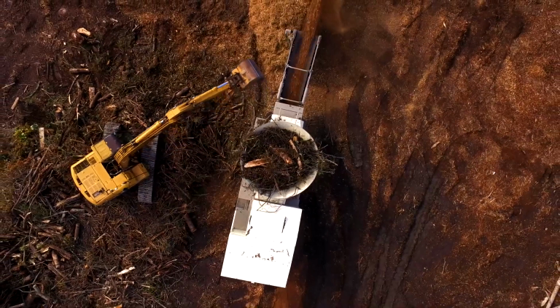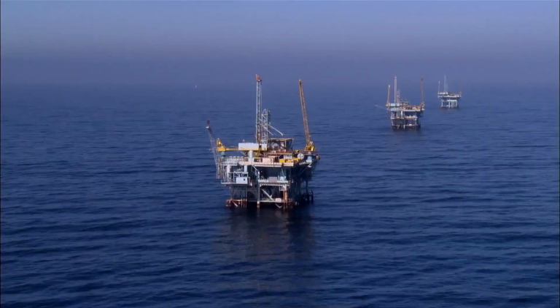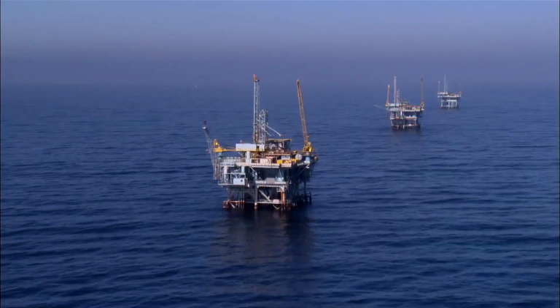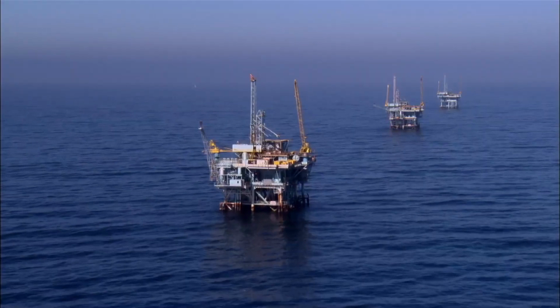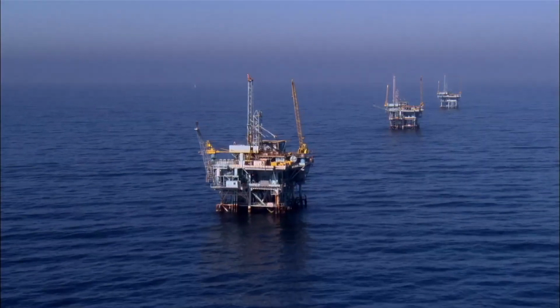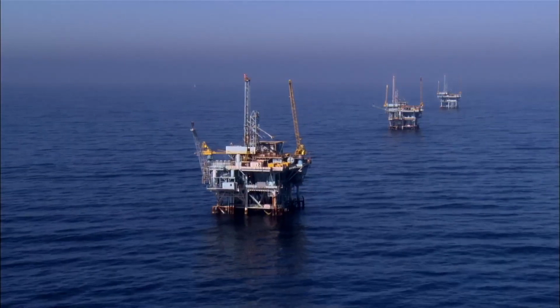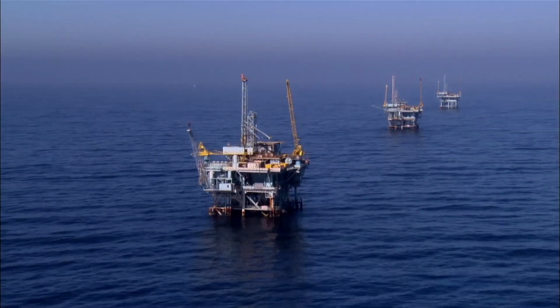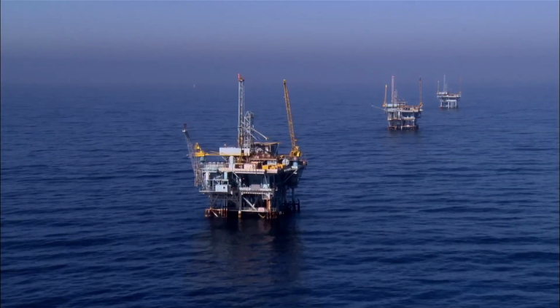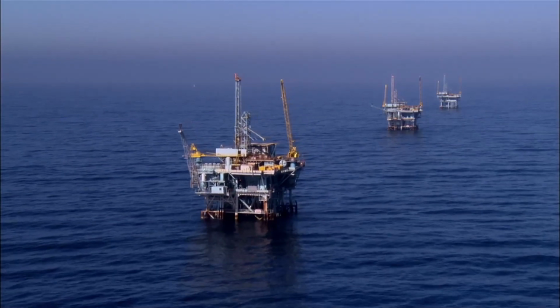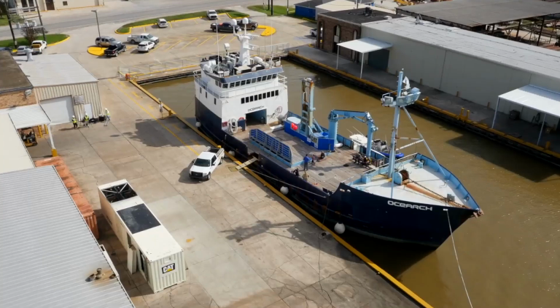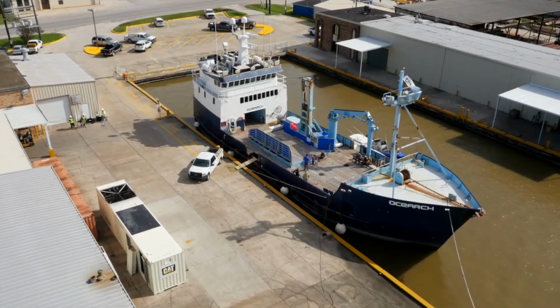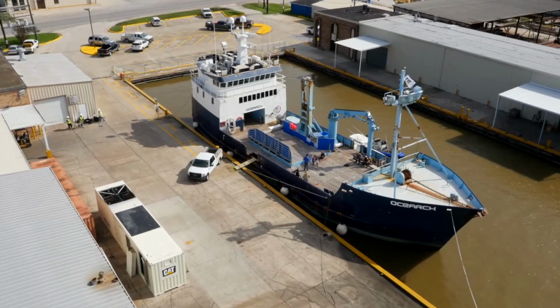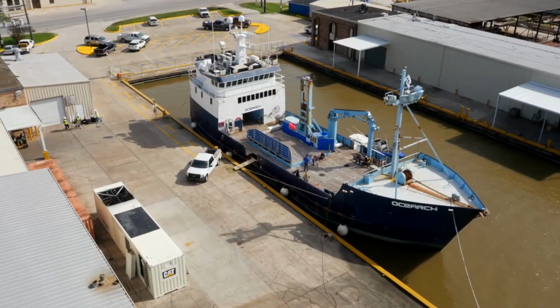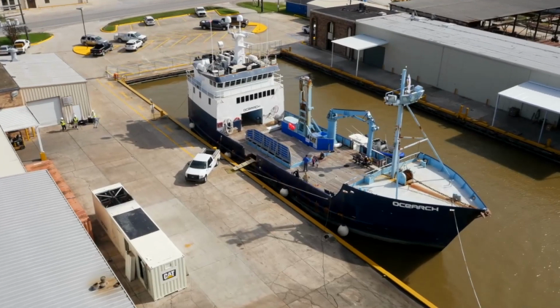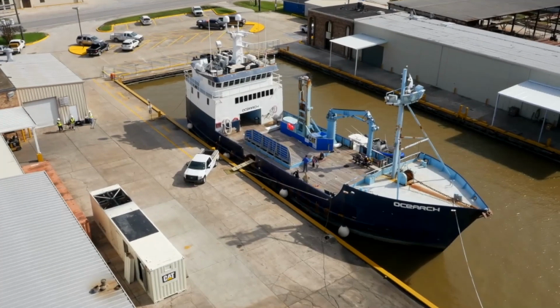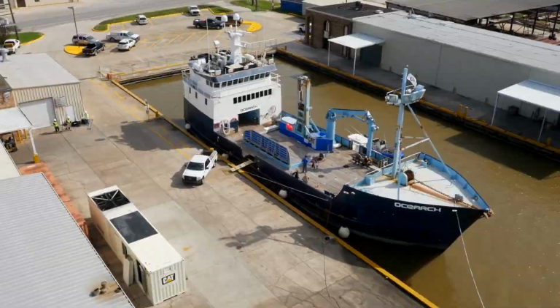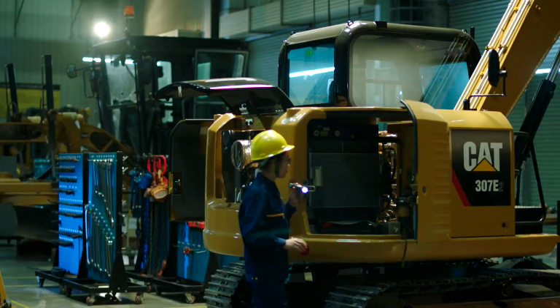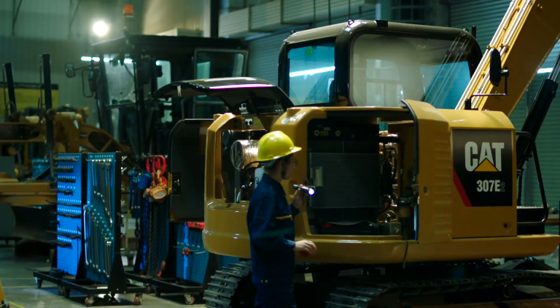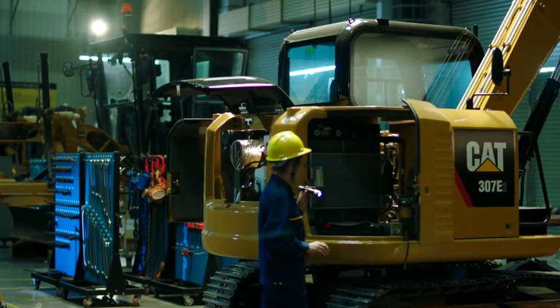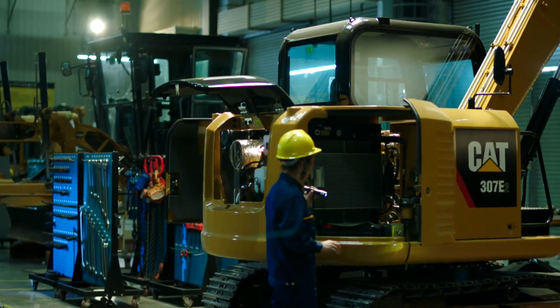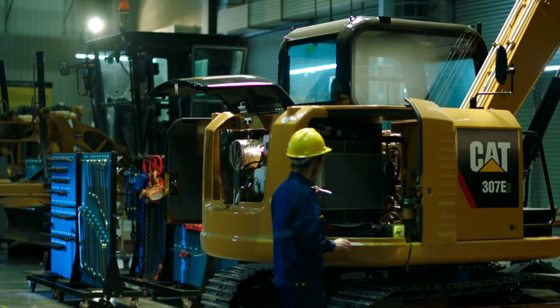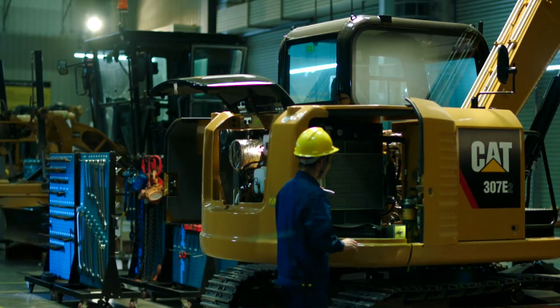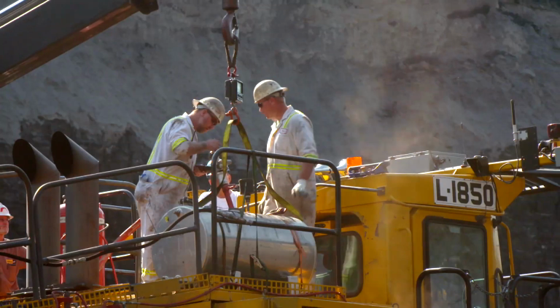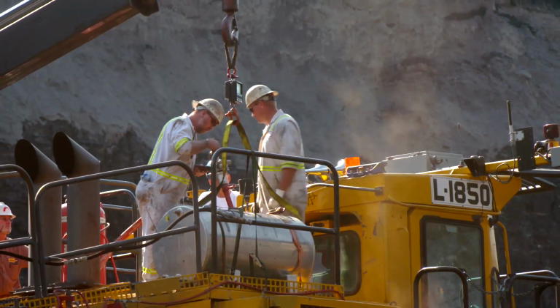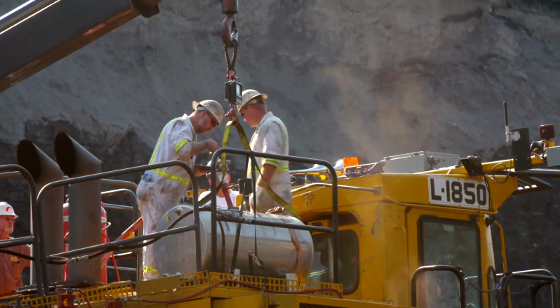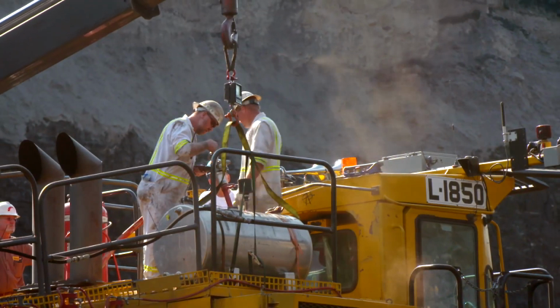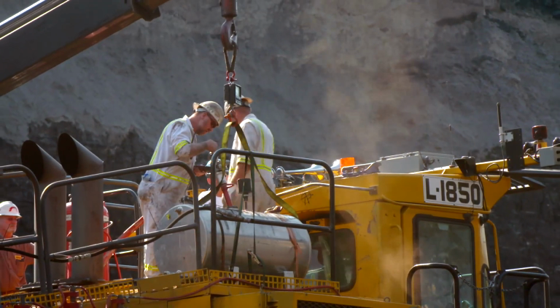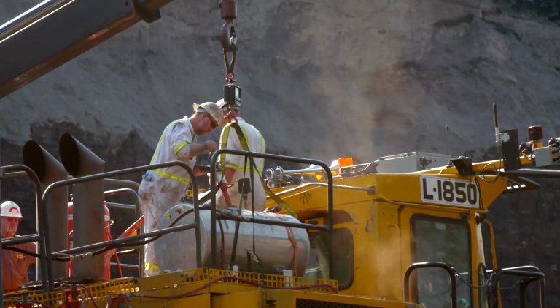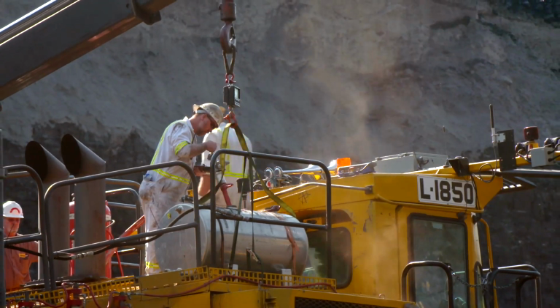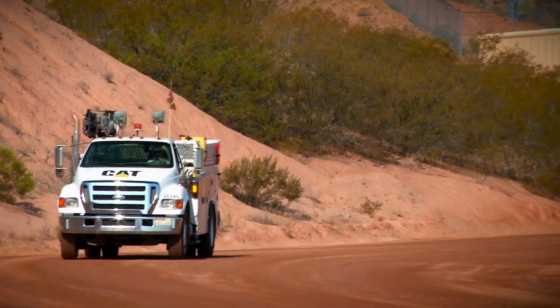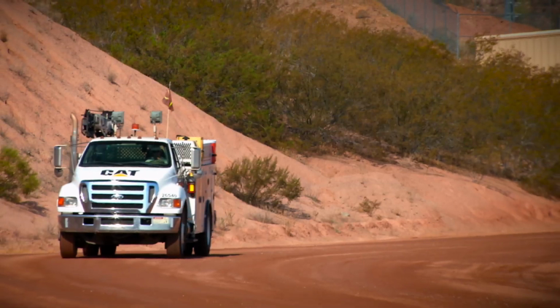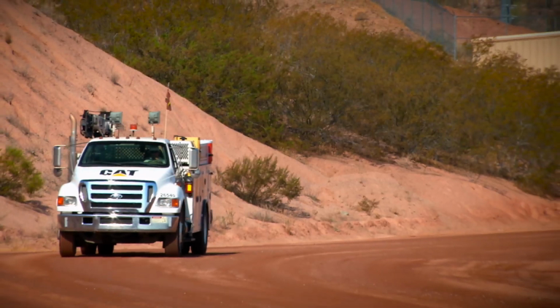Whatever the application, CAT engines and technicians like these will keep you up and running.